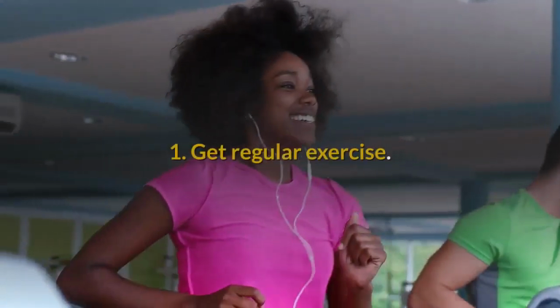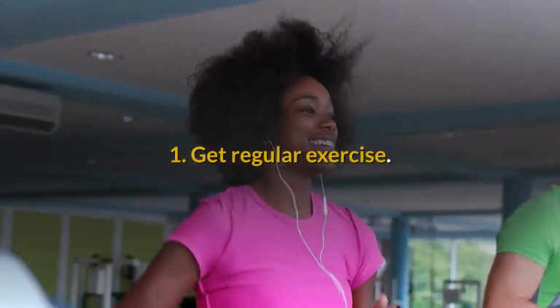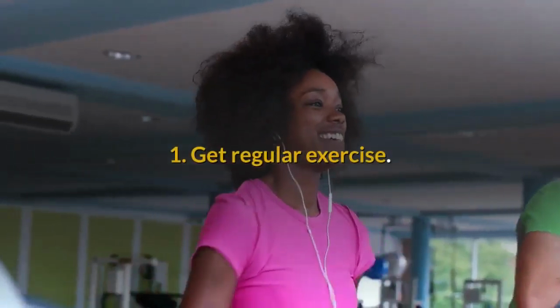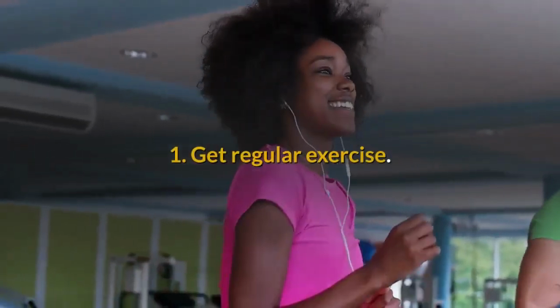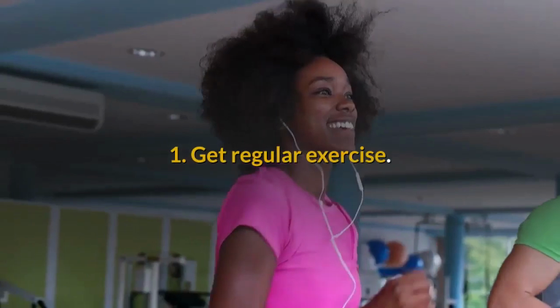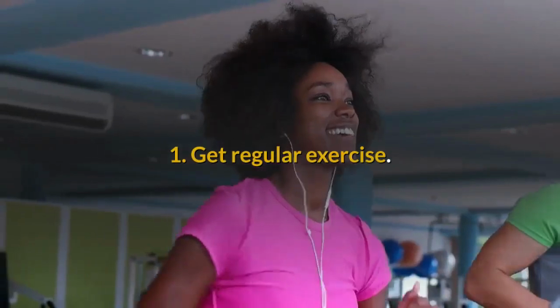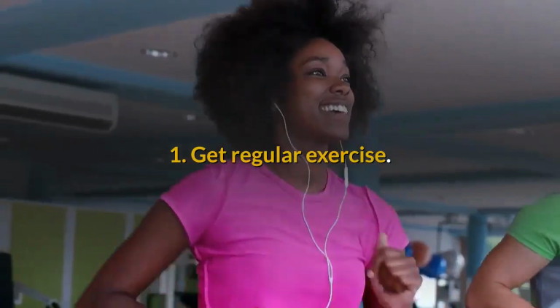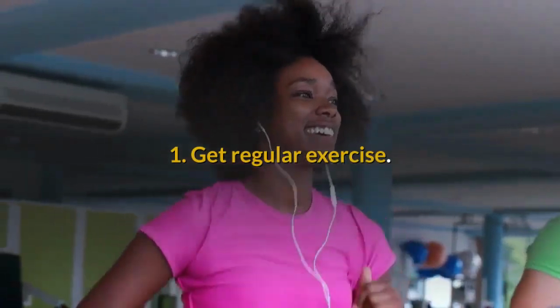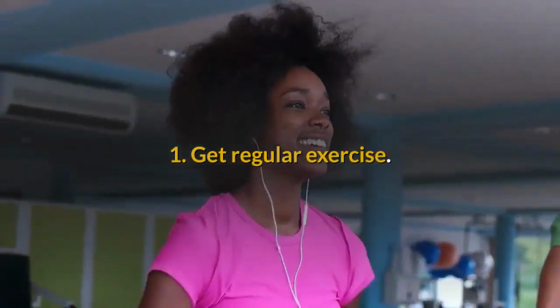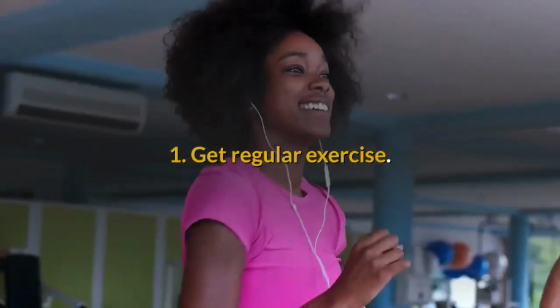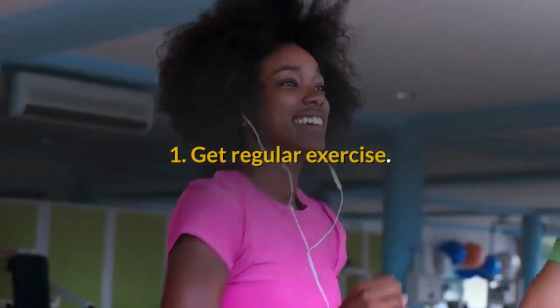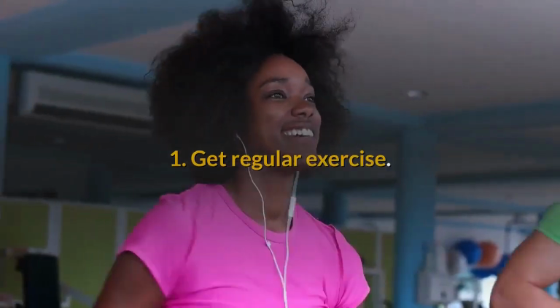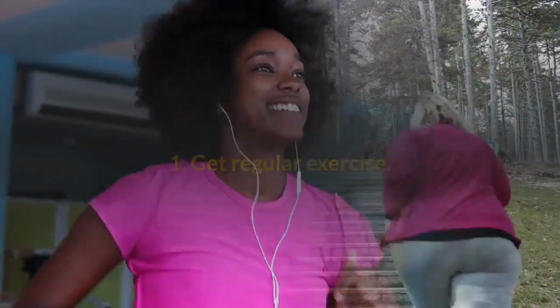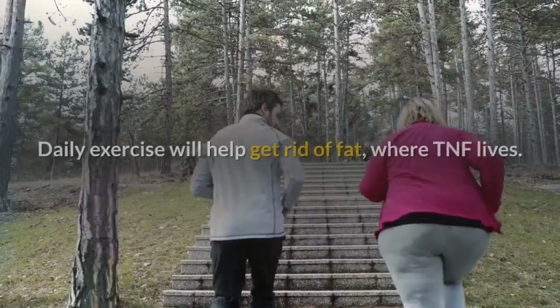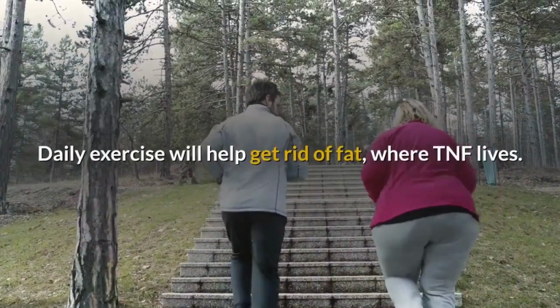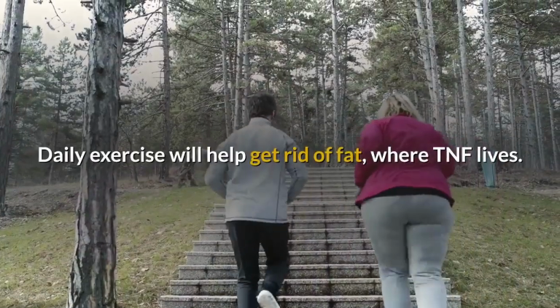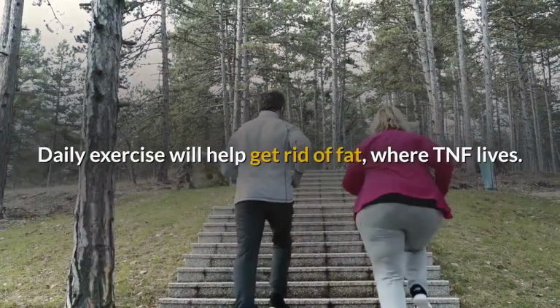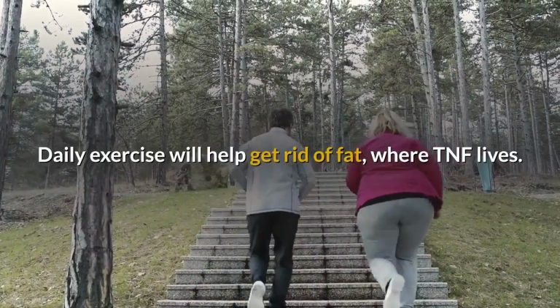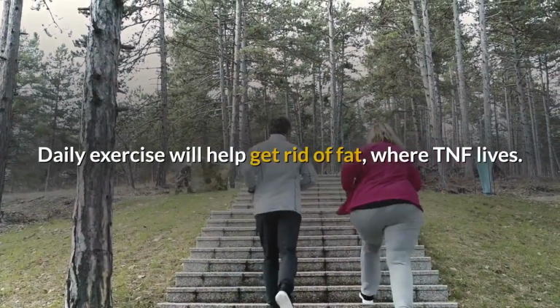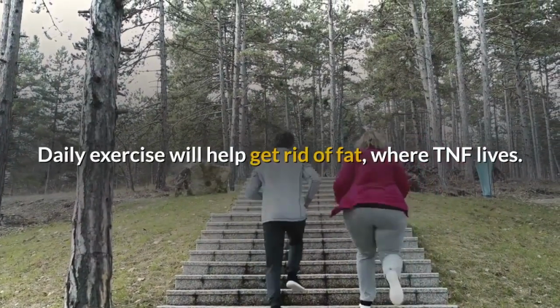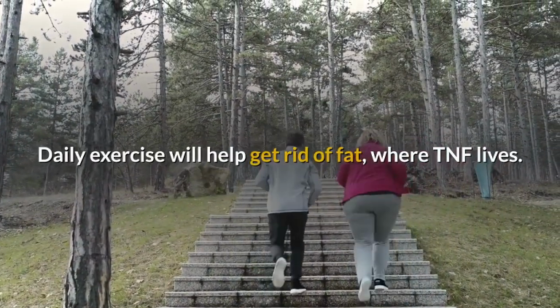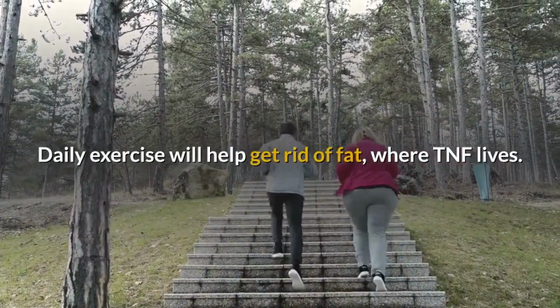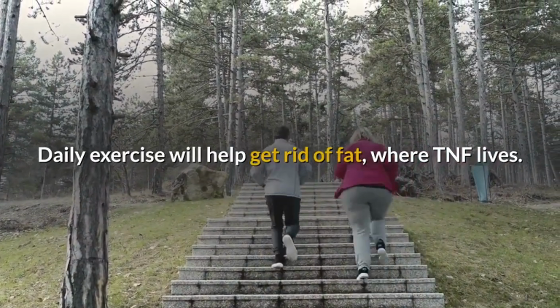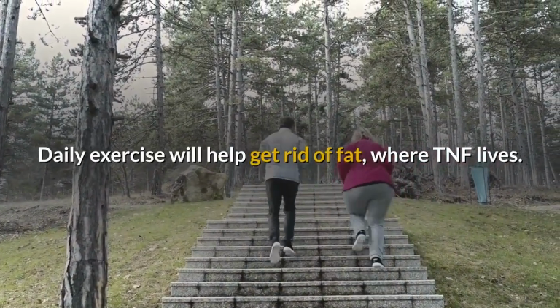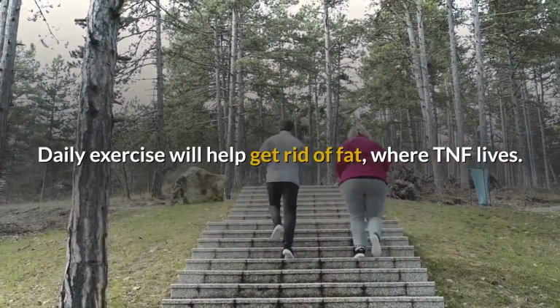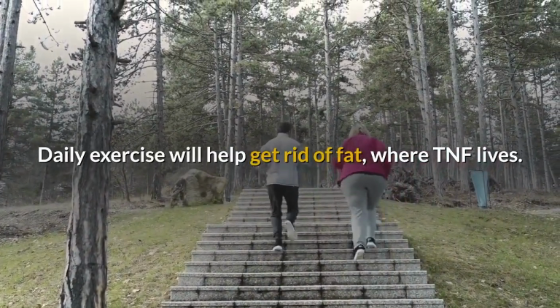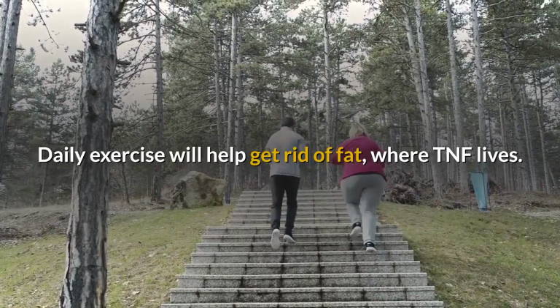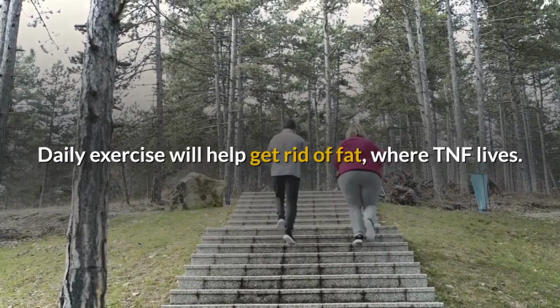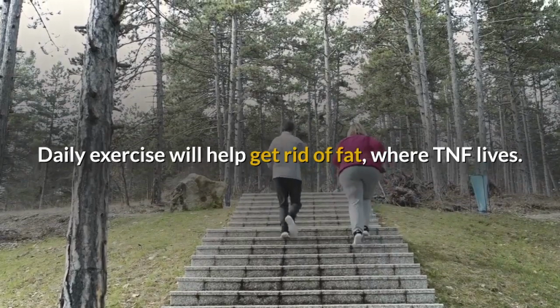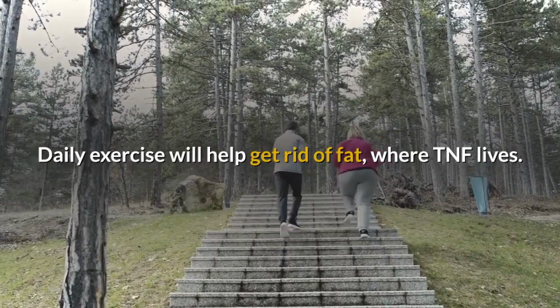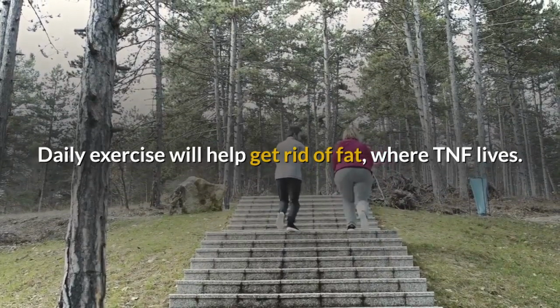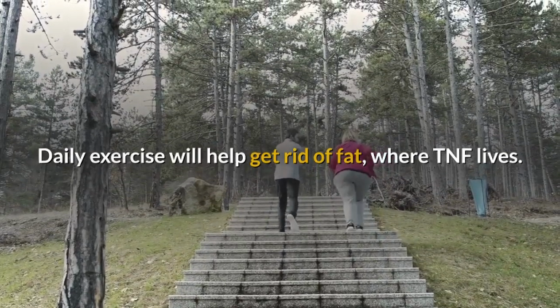1. Get regular exercise. Daily exercise will help get rid of fat, where TNF lives.